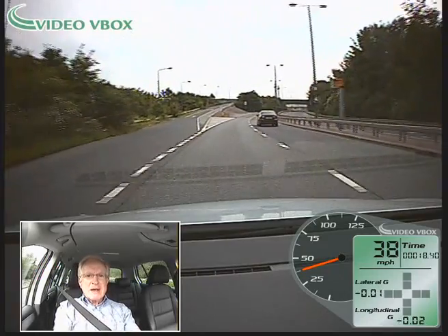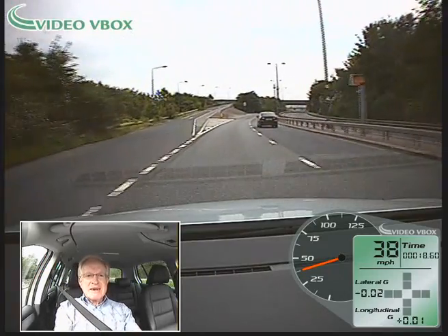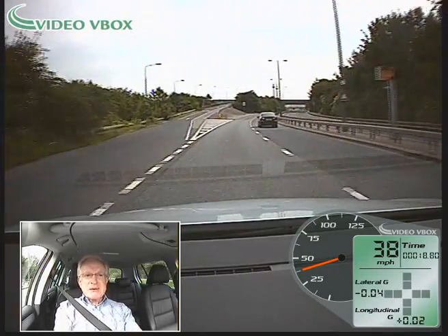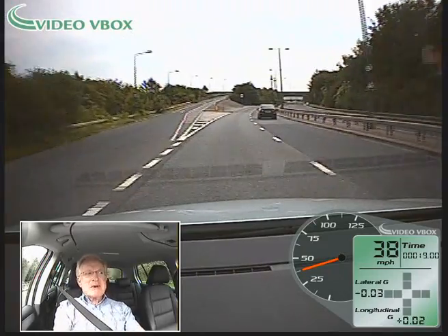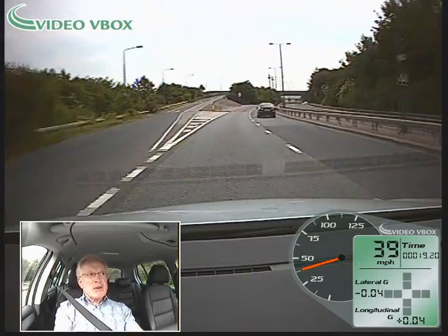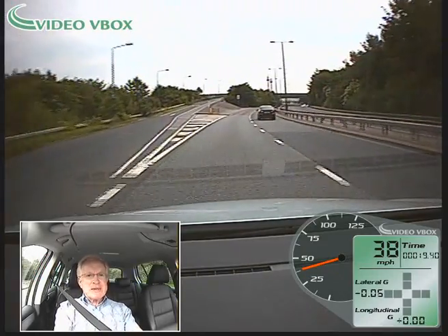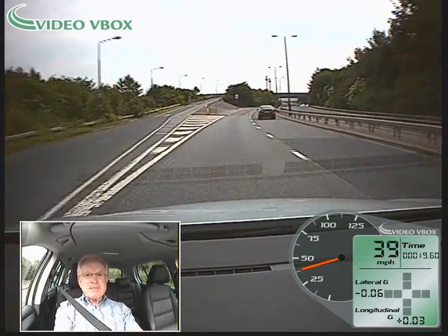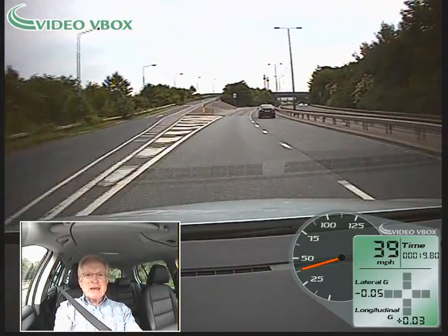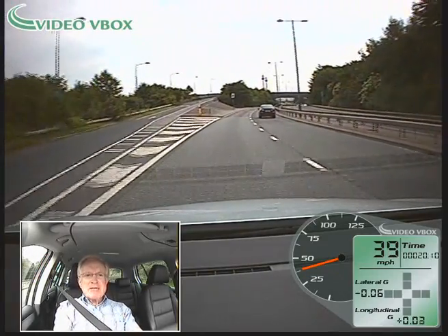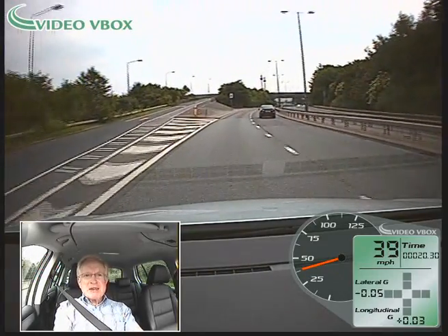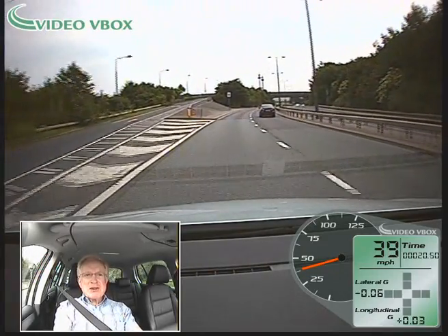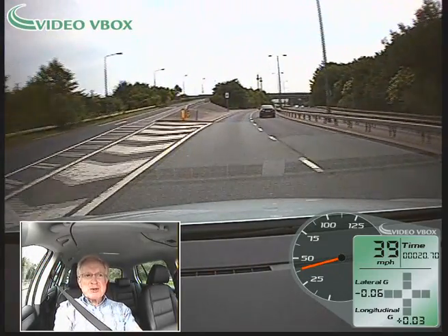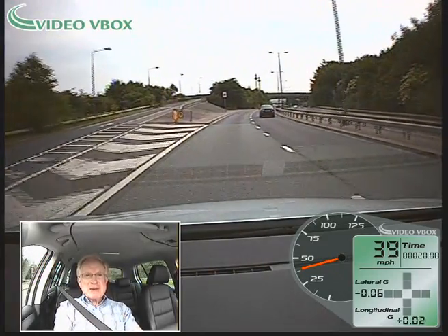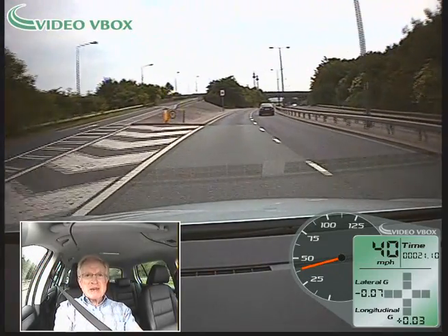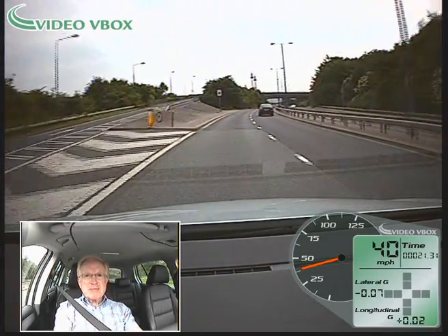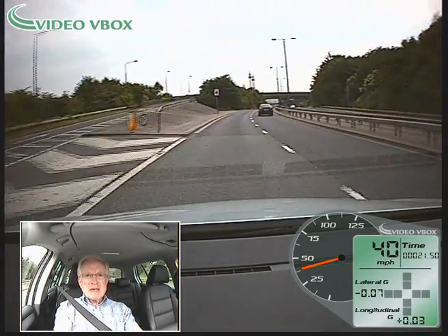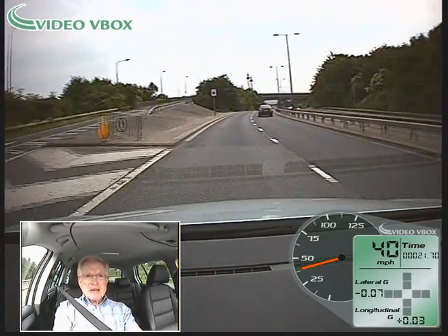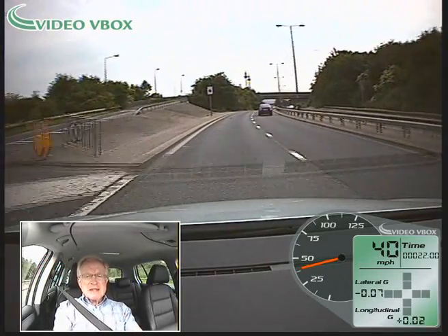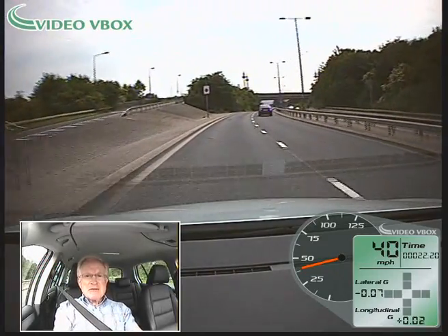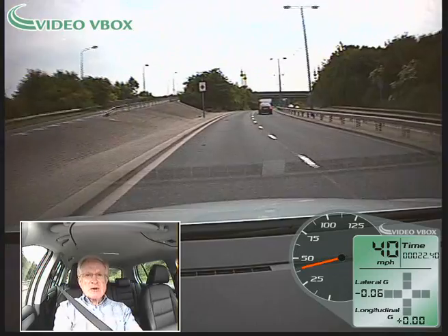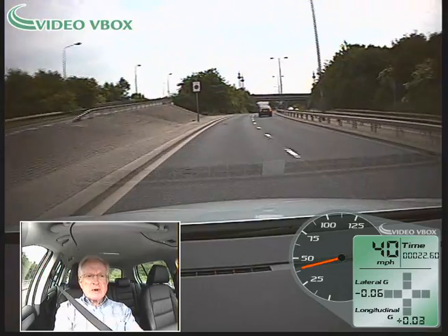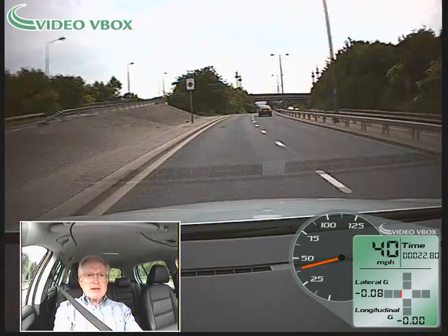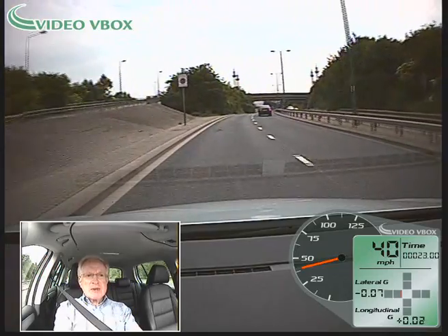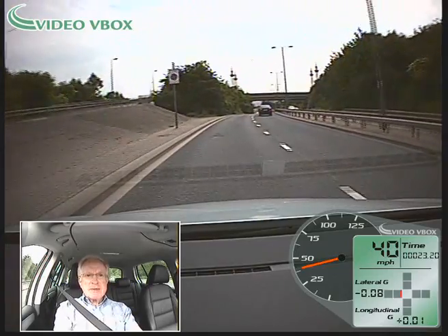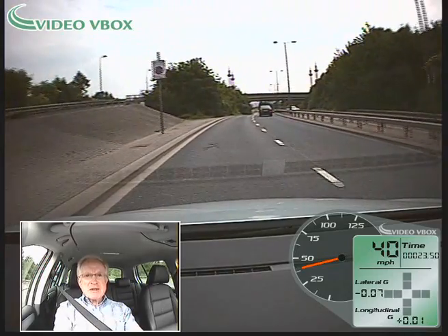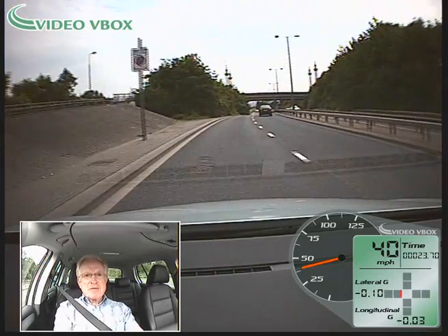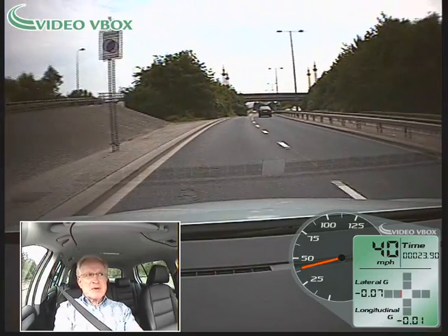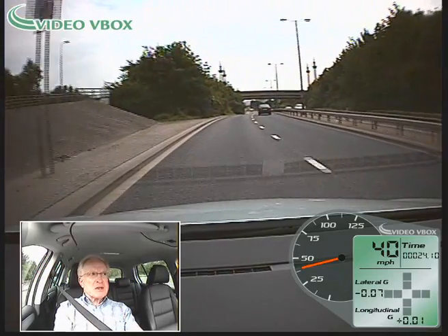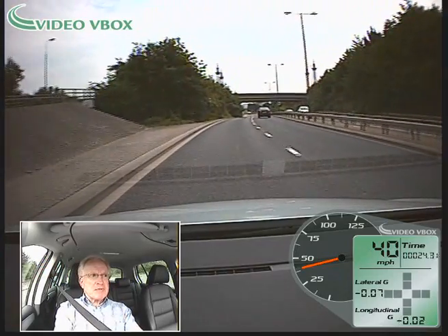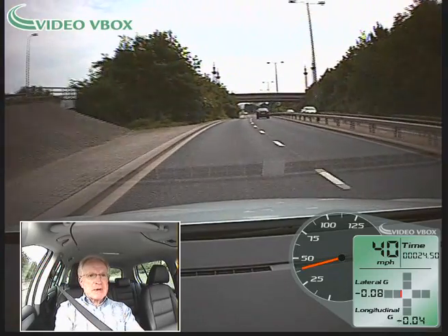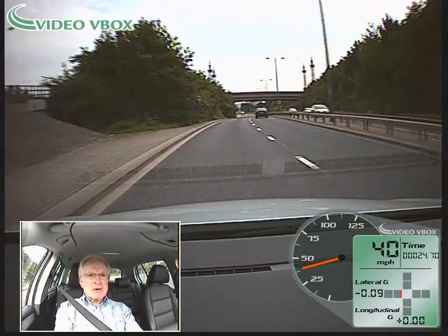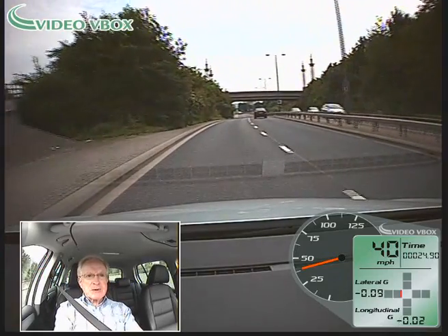Hi, I'm Laurie, Flying Start to Driving, and in this video I'm looking at roundabouts on faster flowing roads.